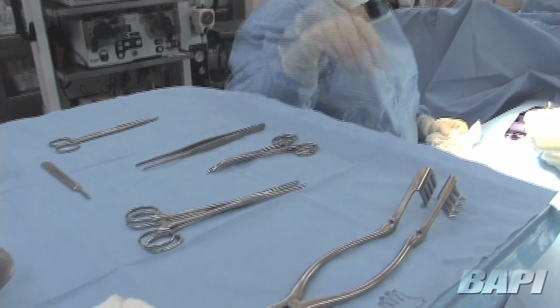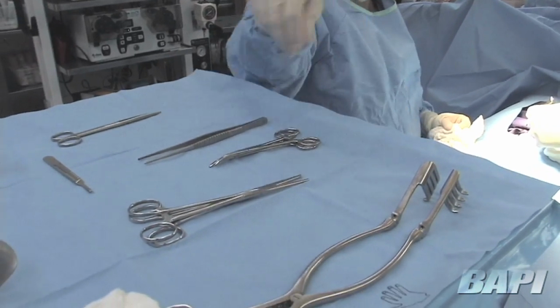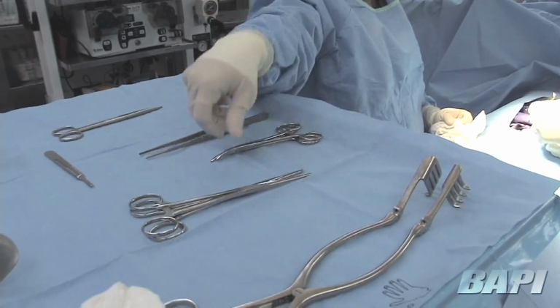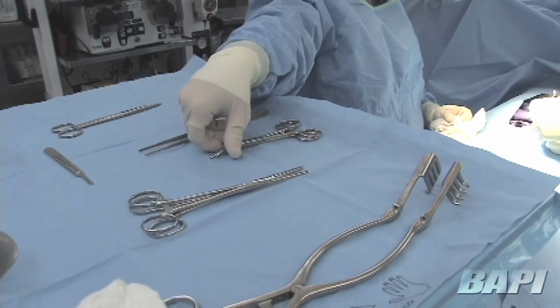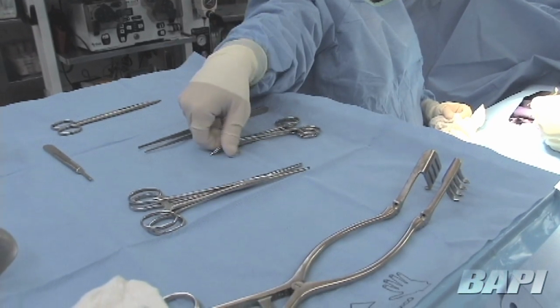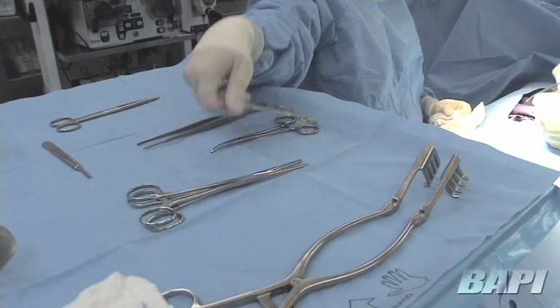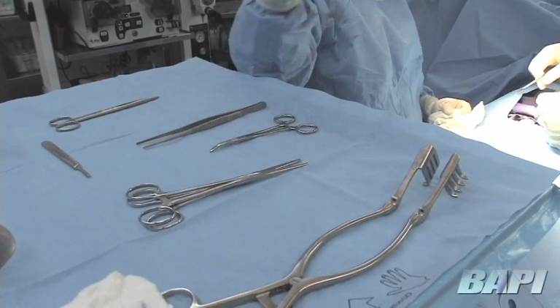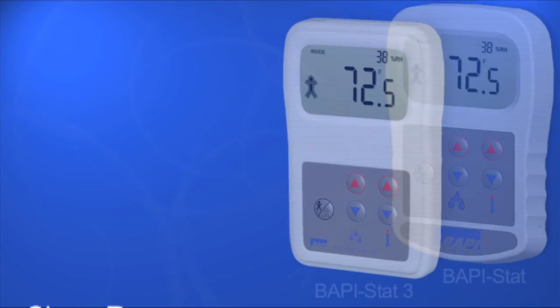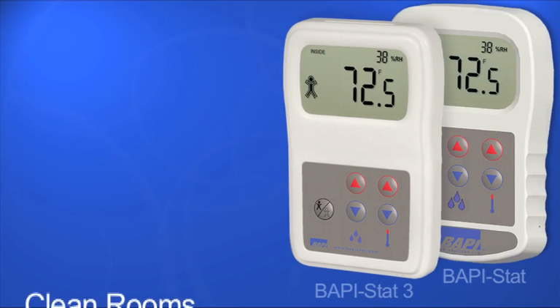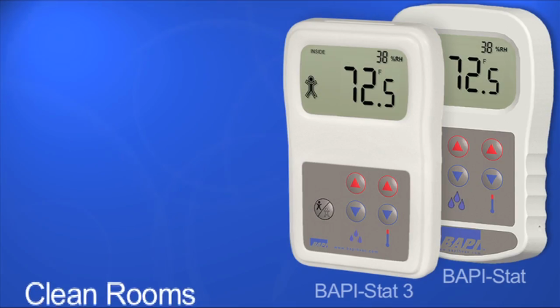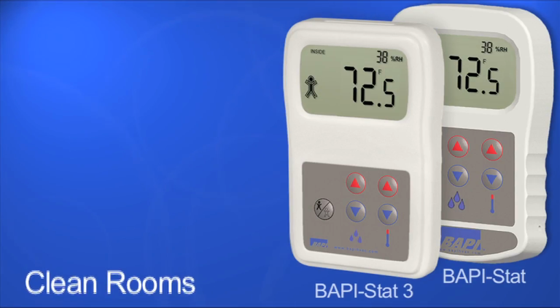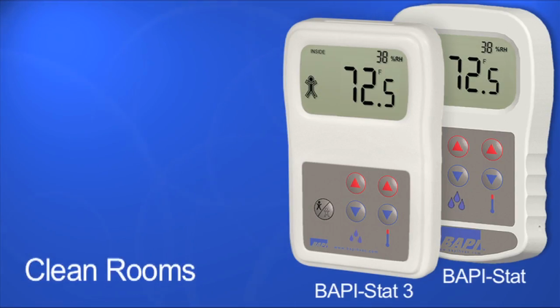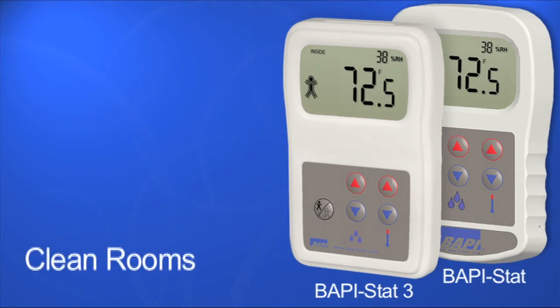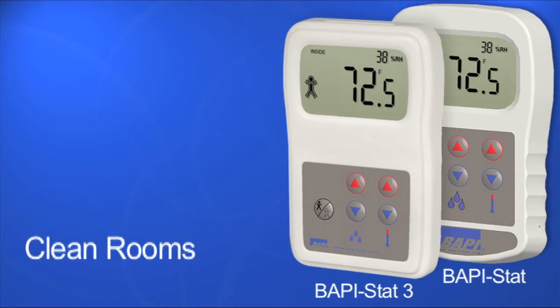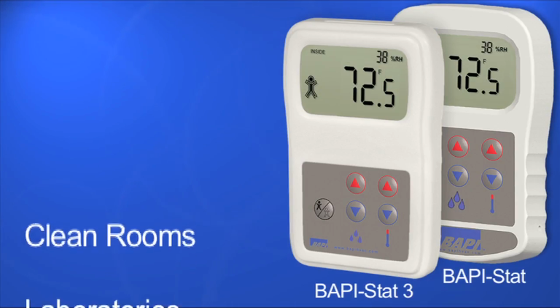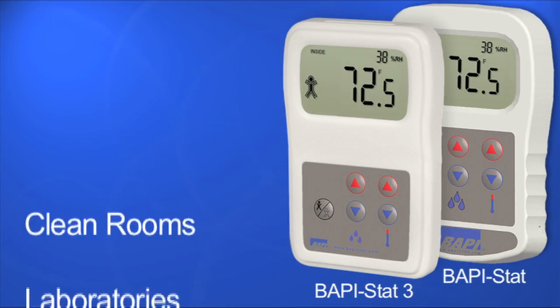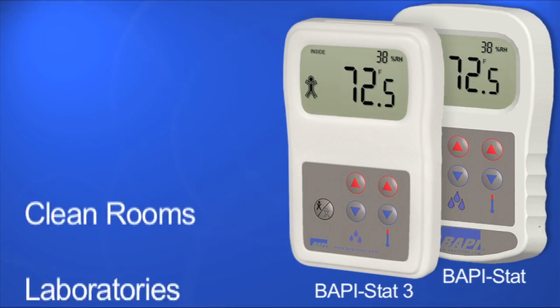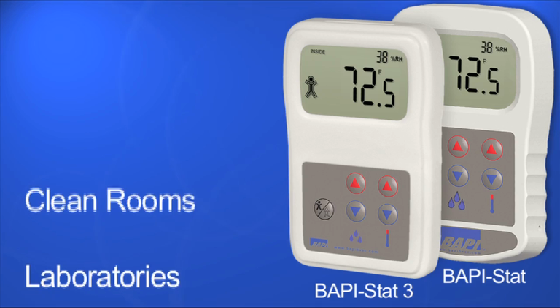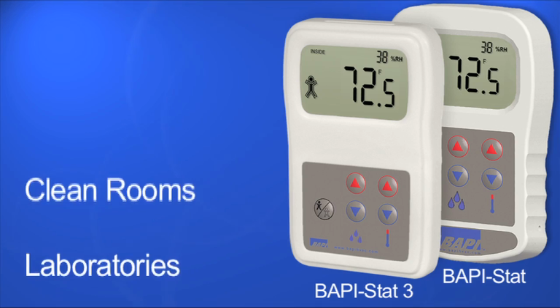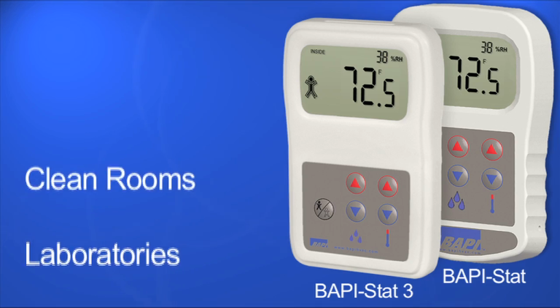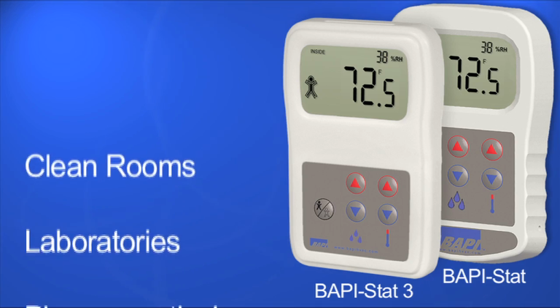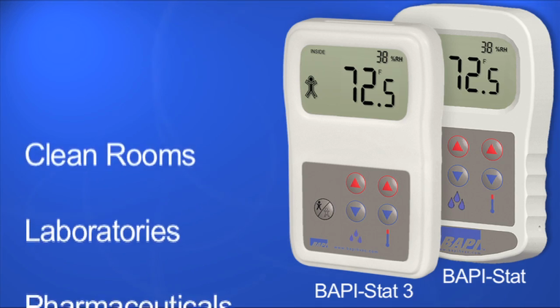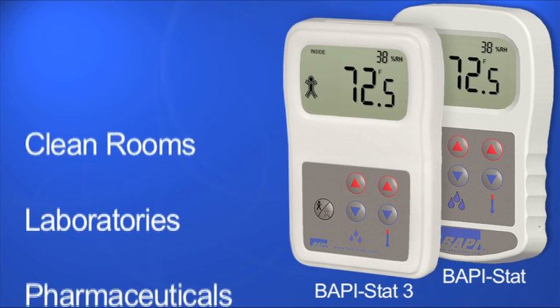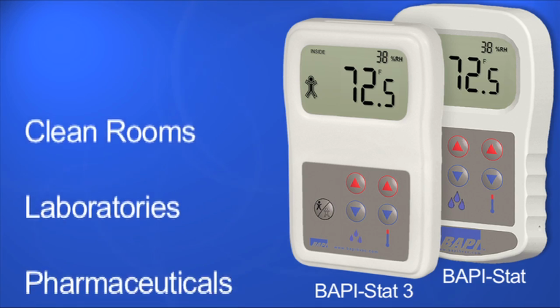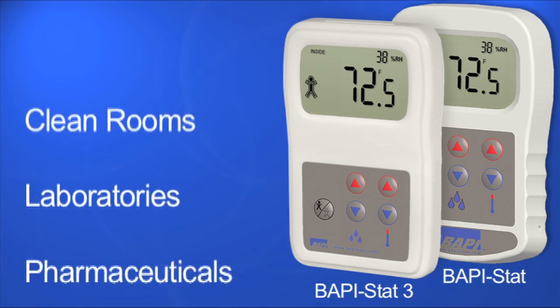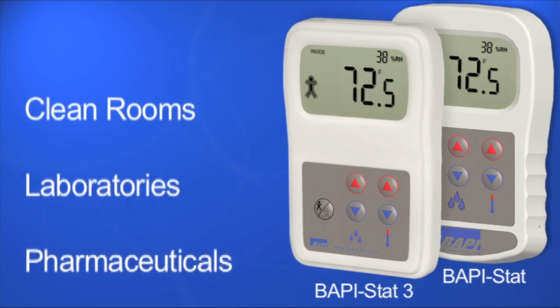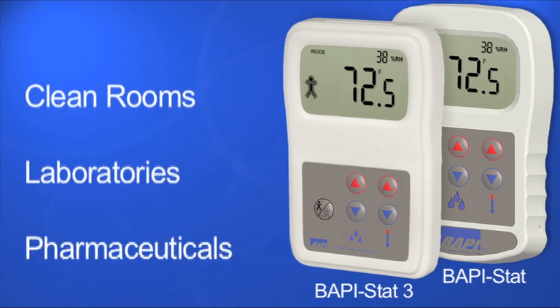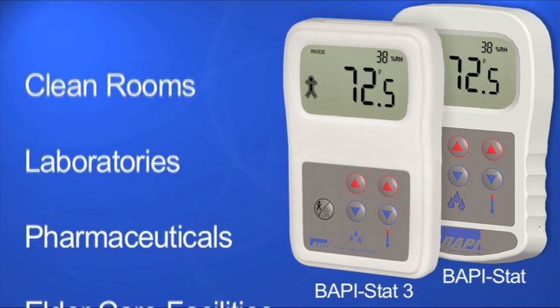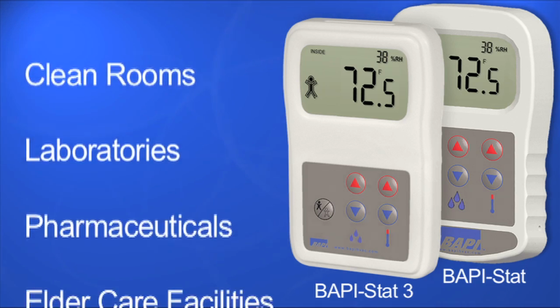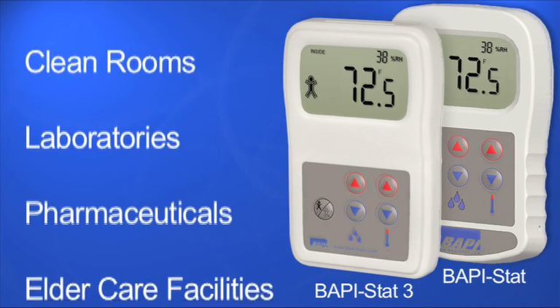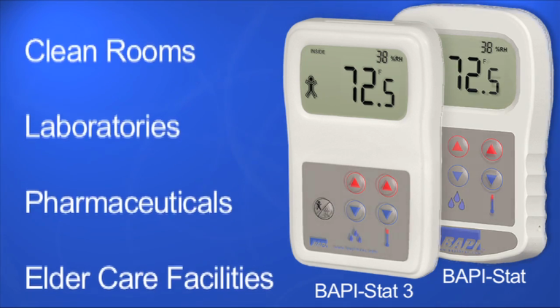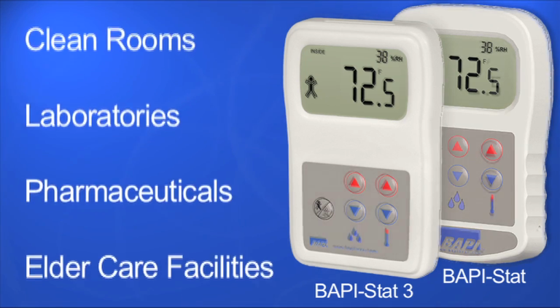The BAPI-STAT is perfect for operating rooms, but it's also an excellent choice for clean rooms, laboratories, pharmaceuticals, or elder care facilities, to name just a few.